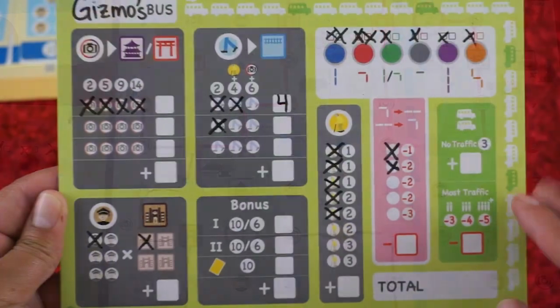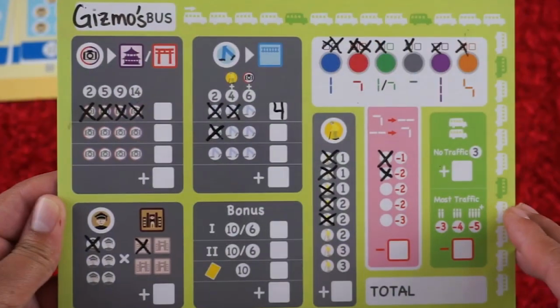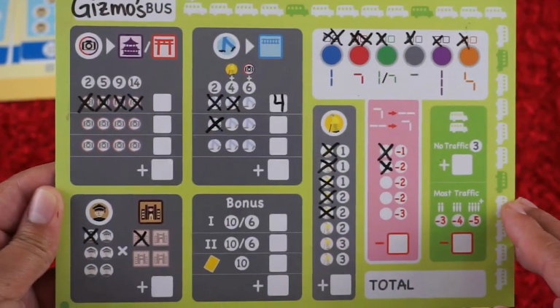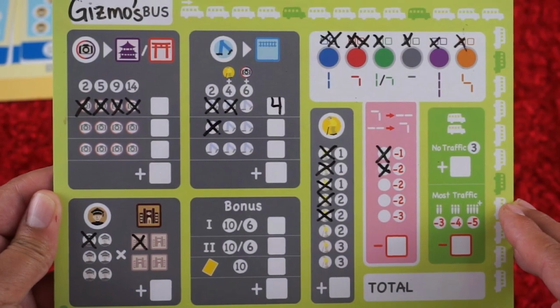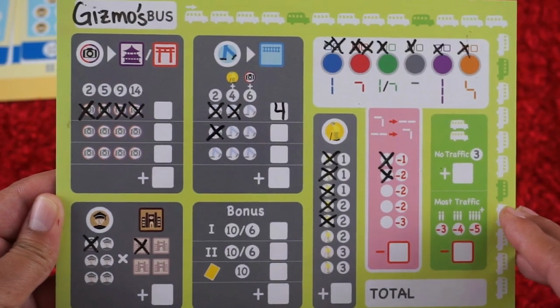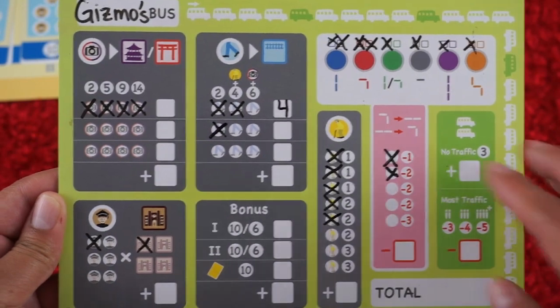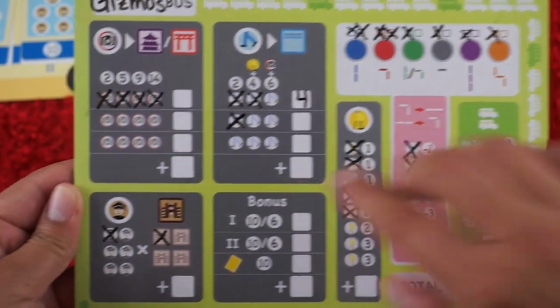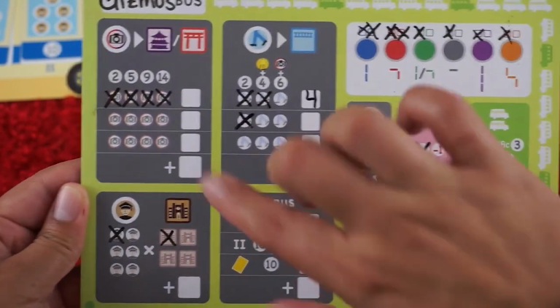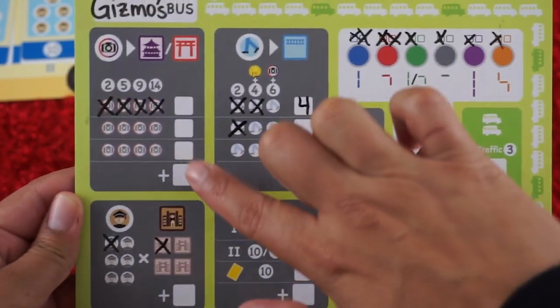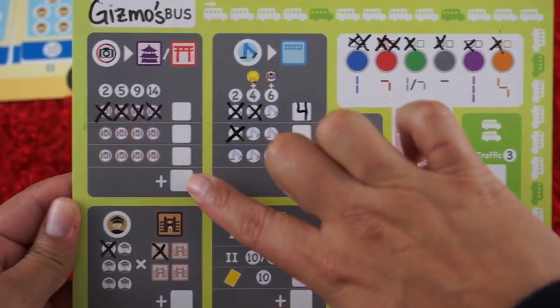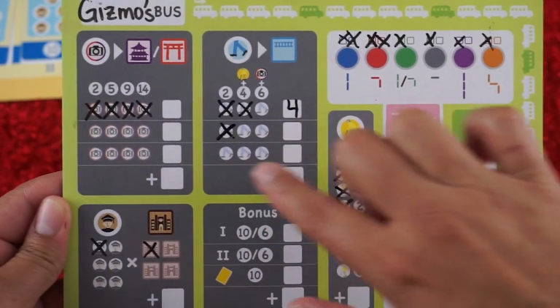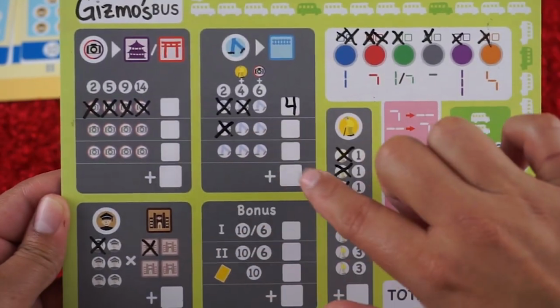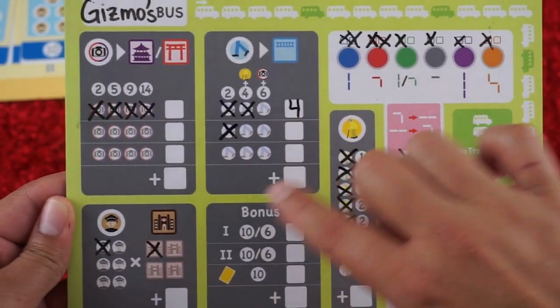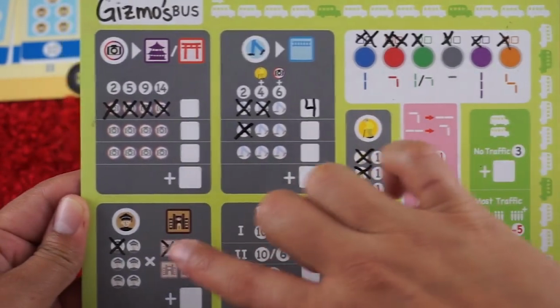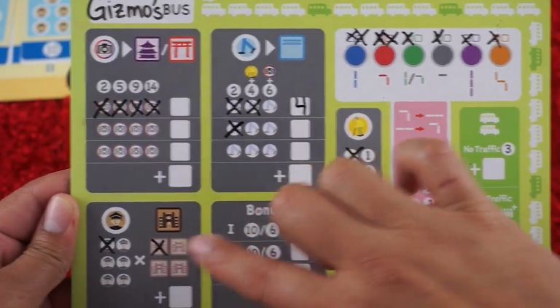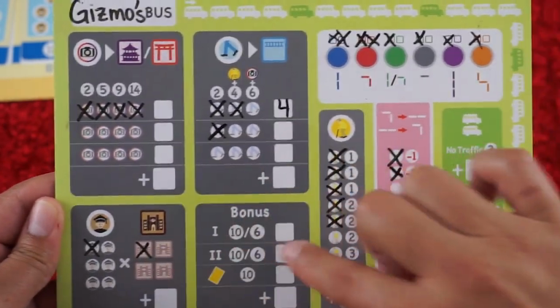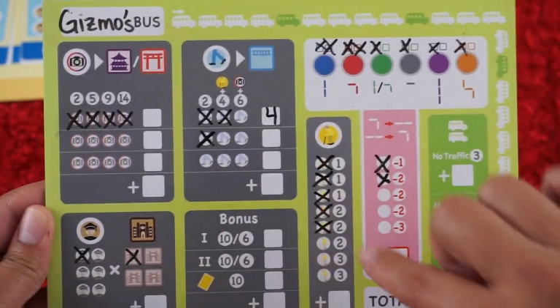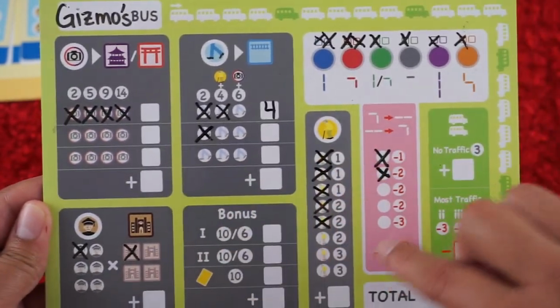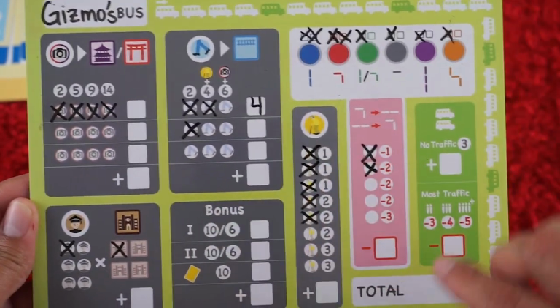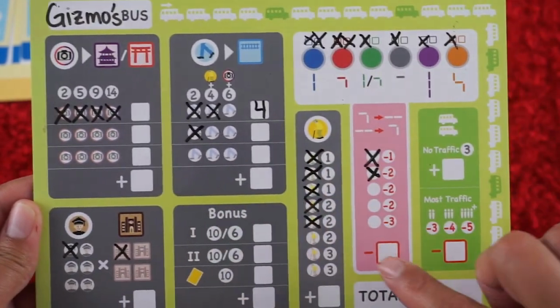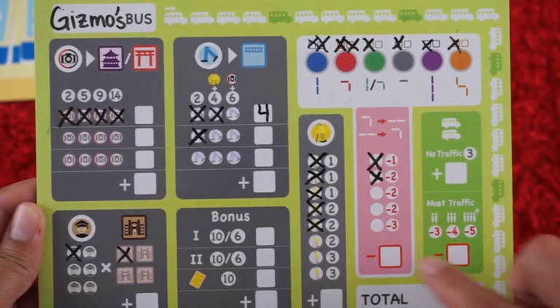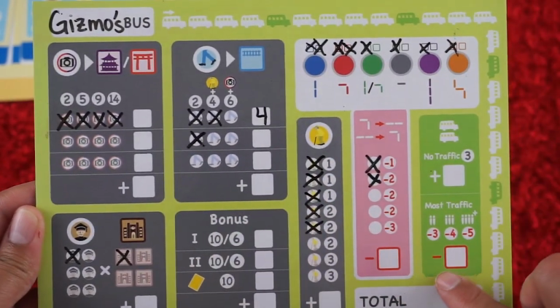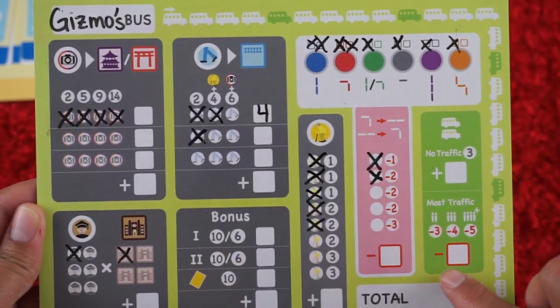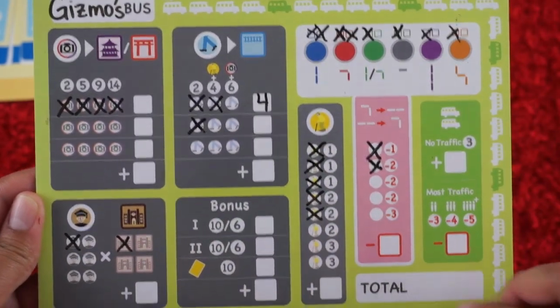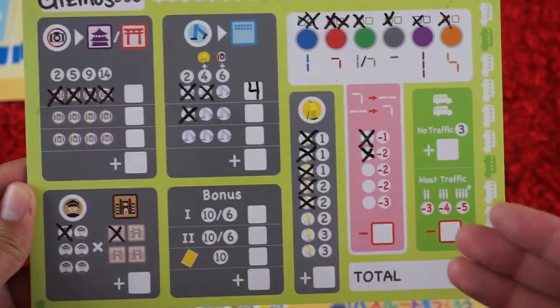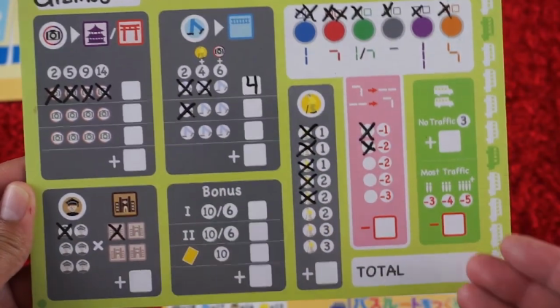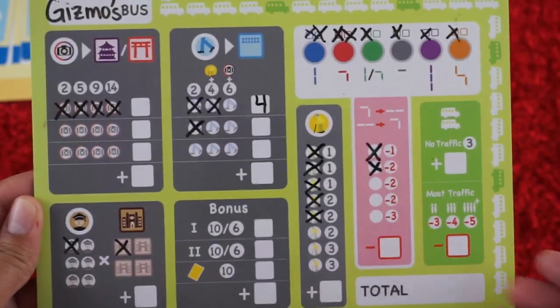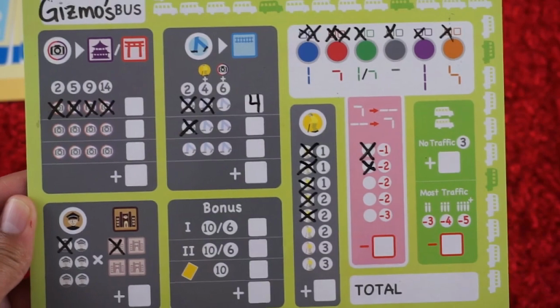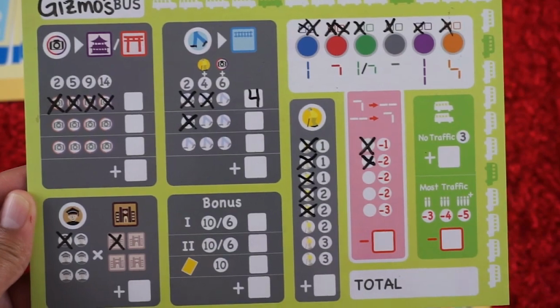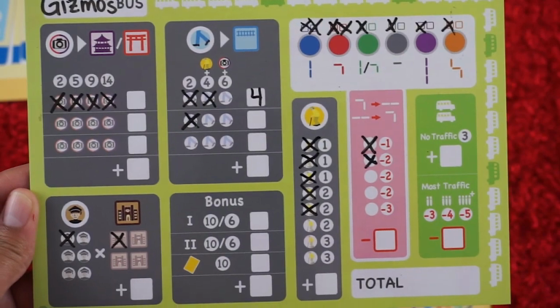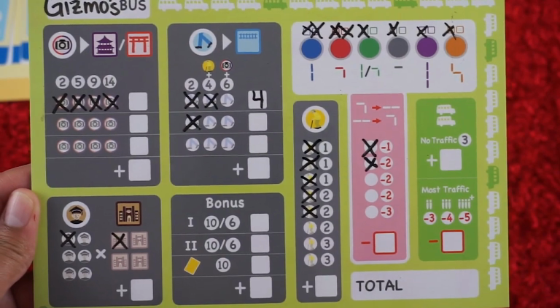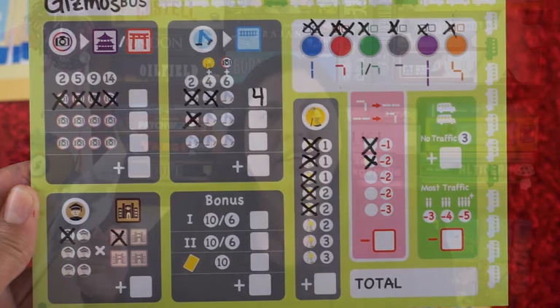At the end of 12 rounds, you add up your scores from all different sections or subtract them, and the person with the most points wins.